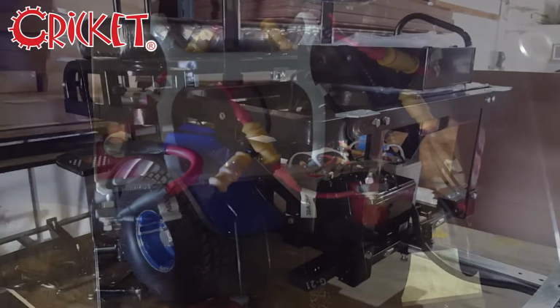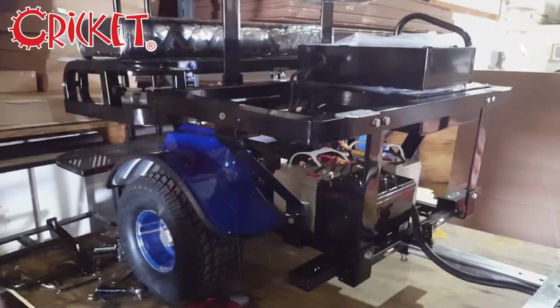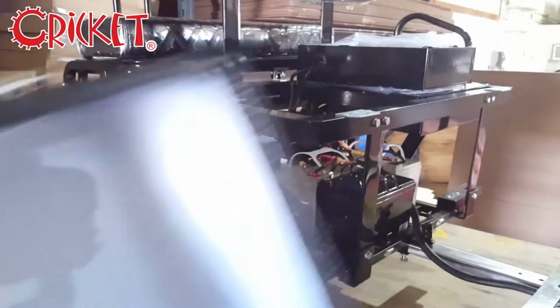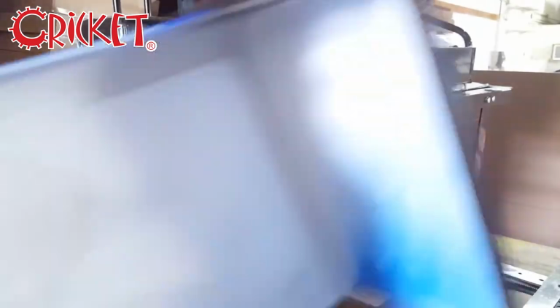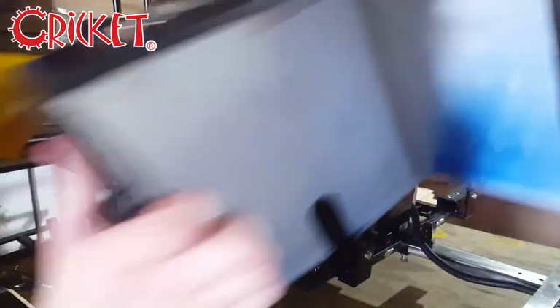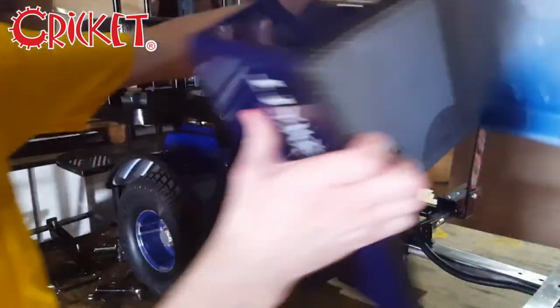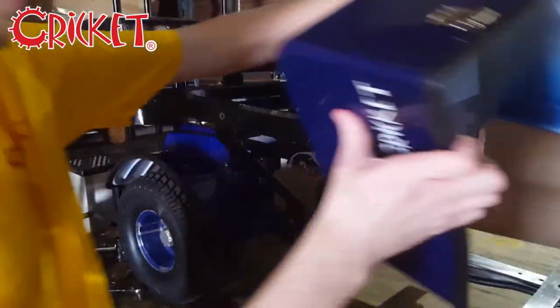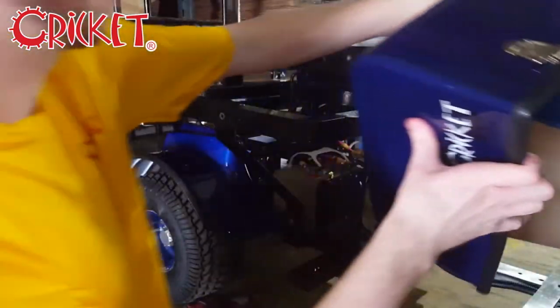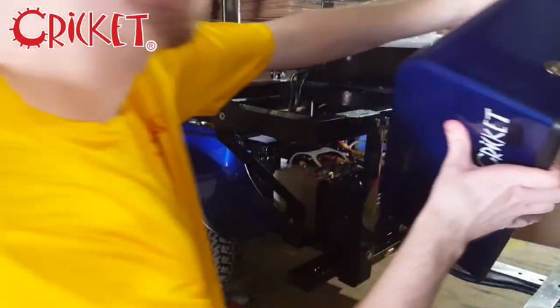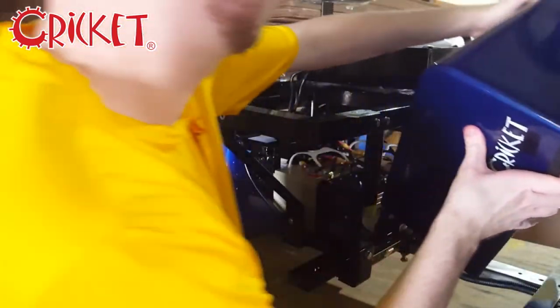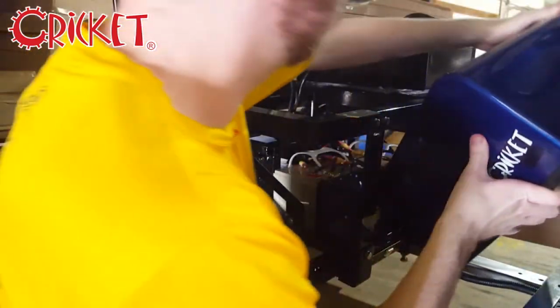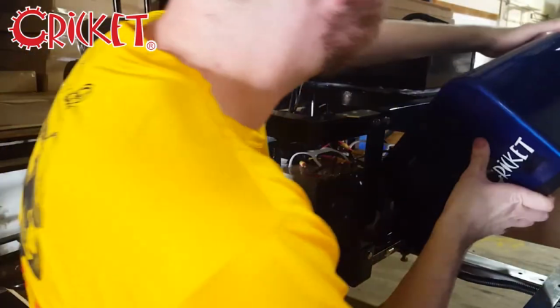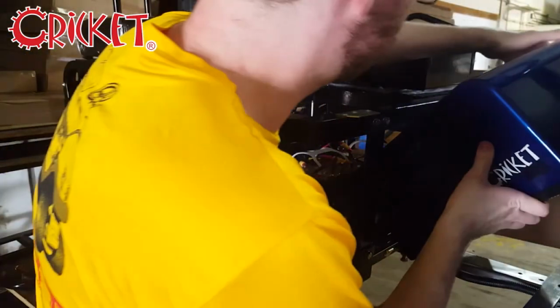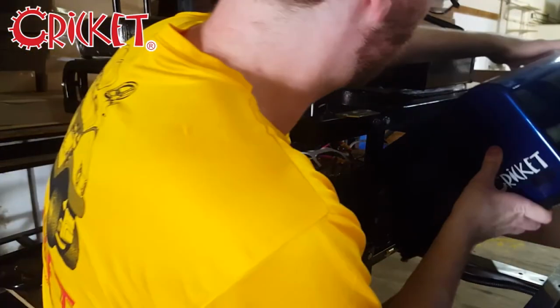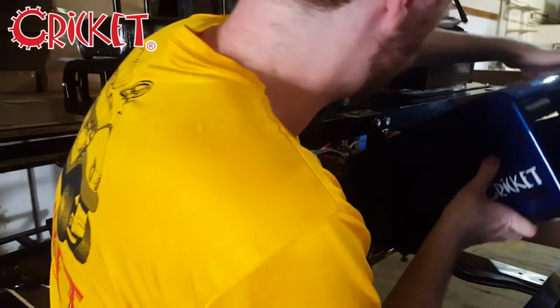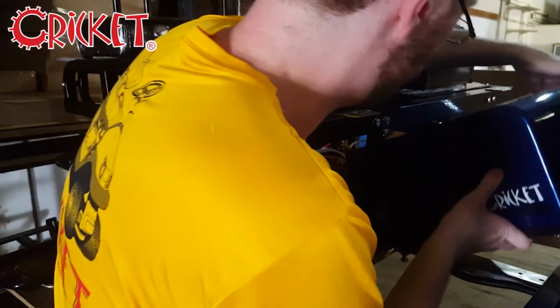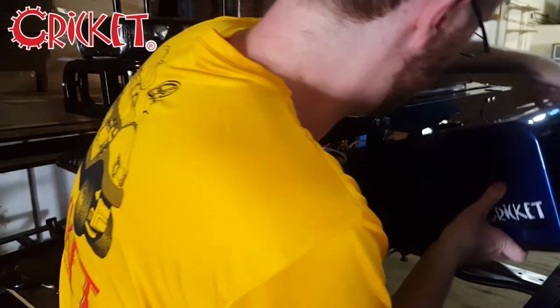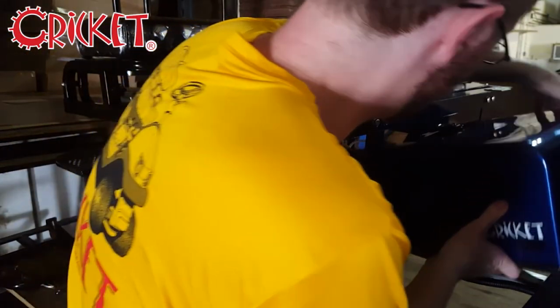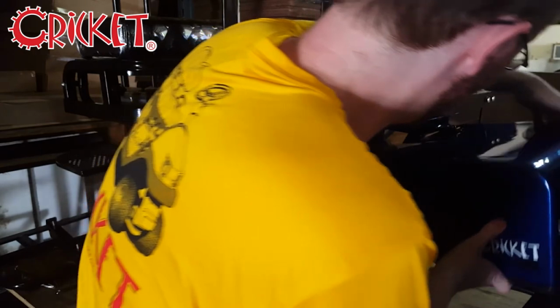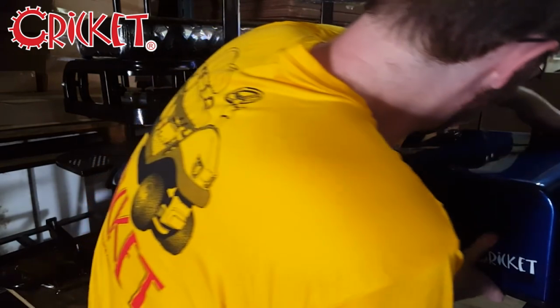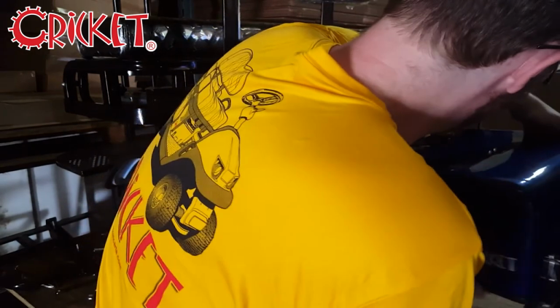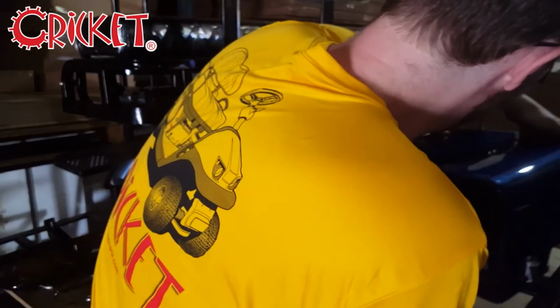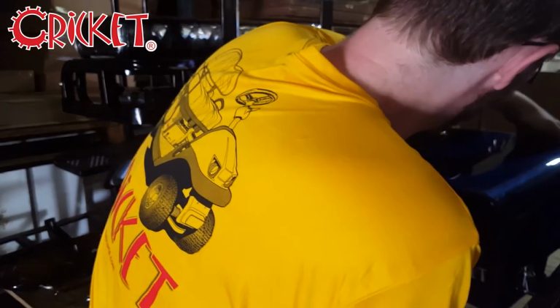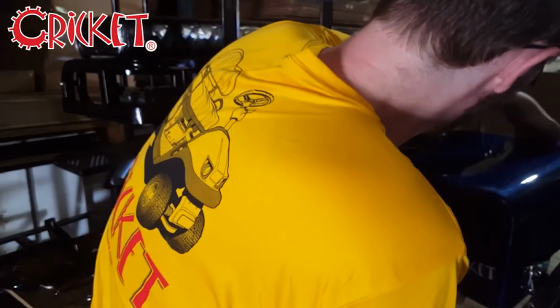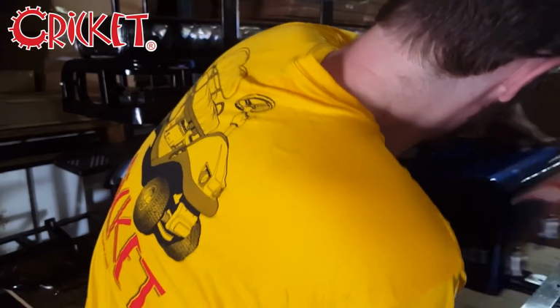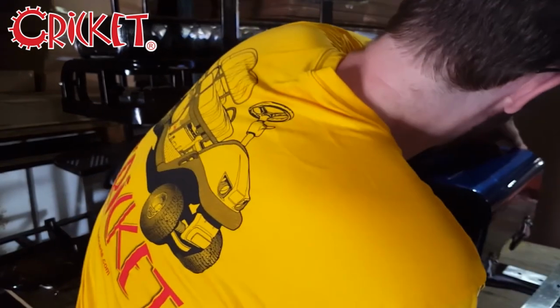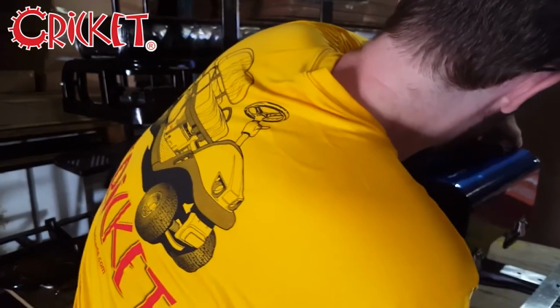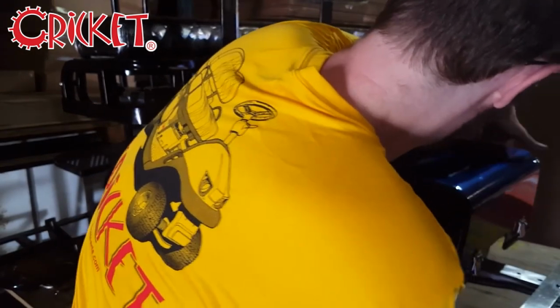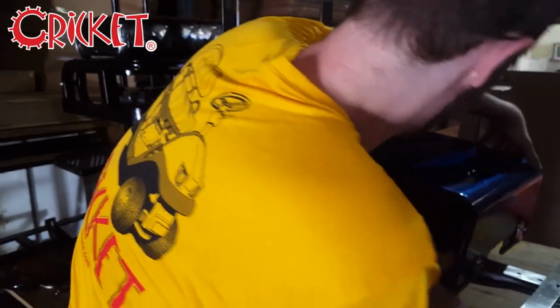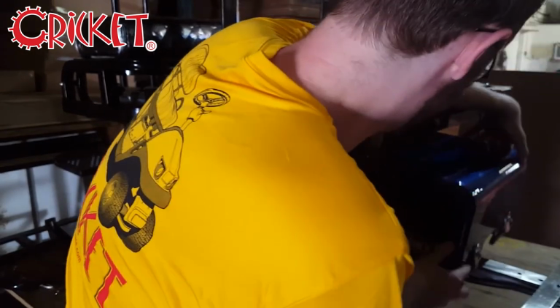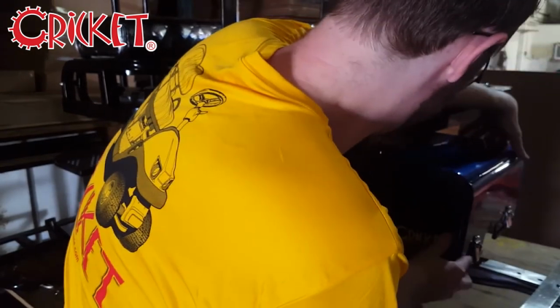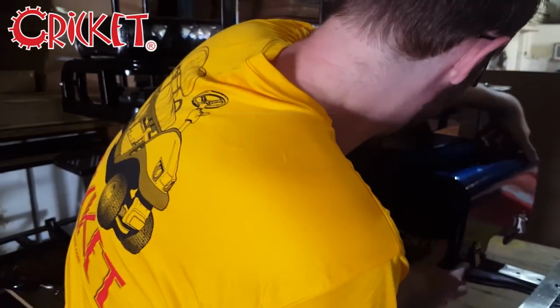After that, you're good to replace the battery shroud, and with that, your battery is replaced.